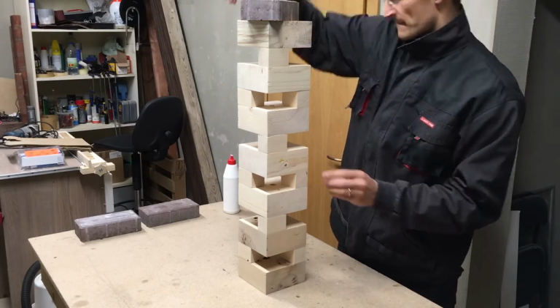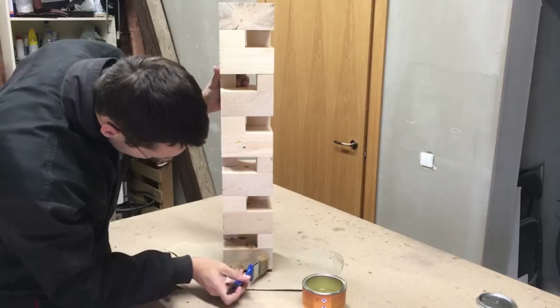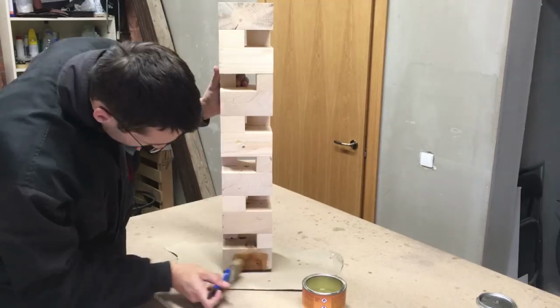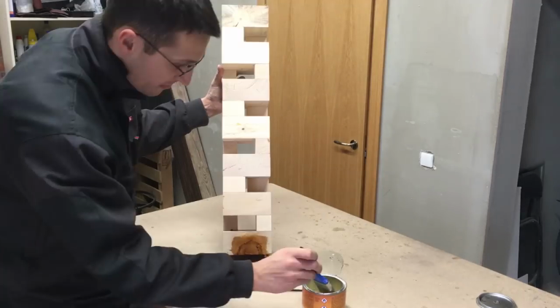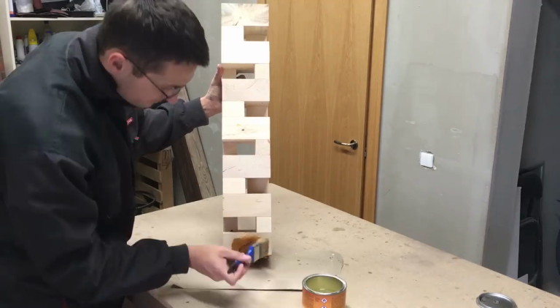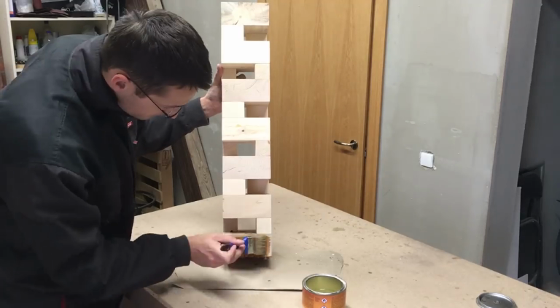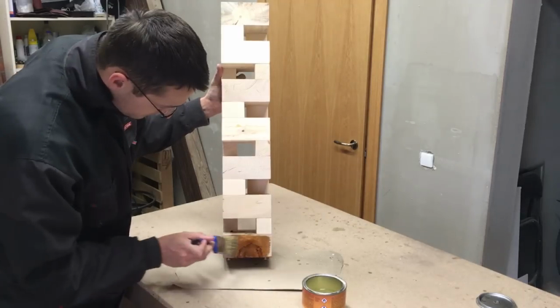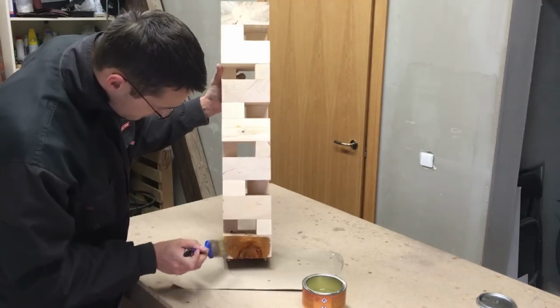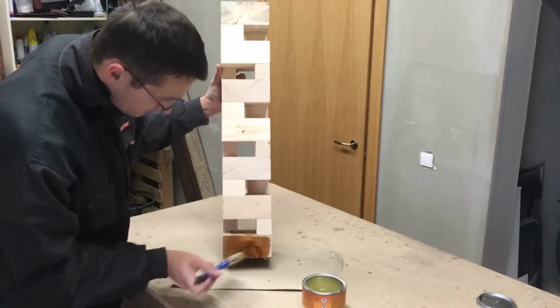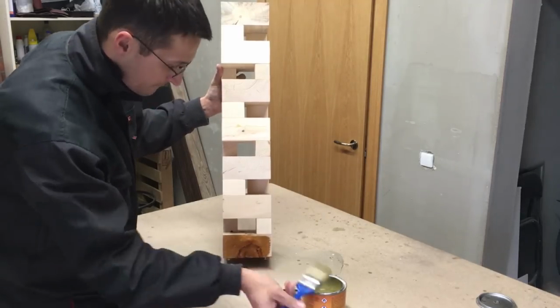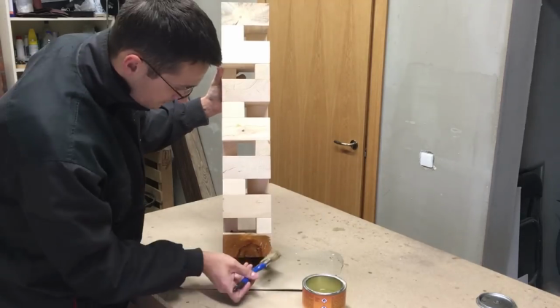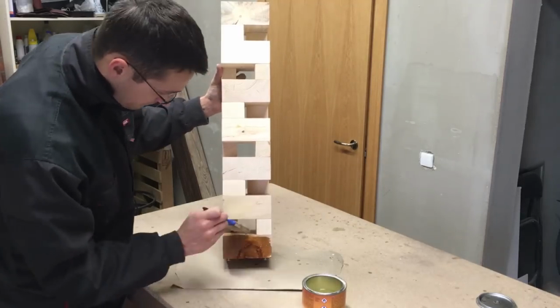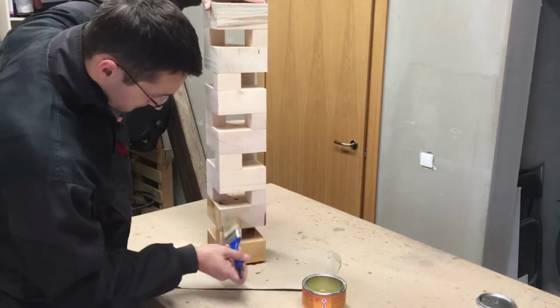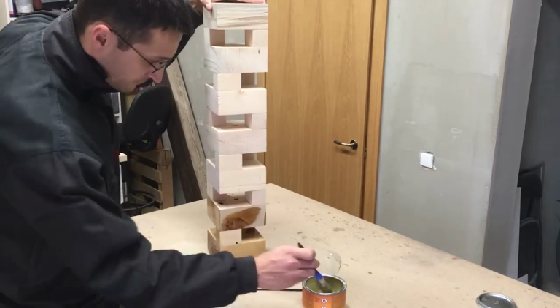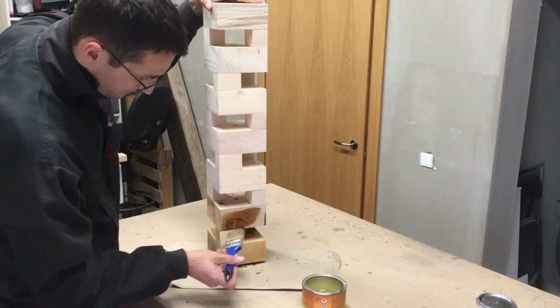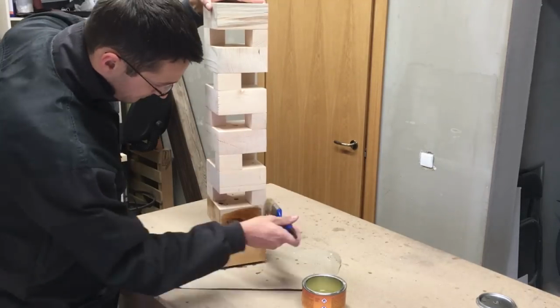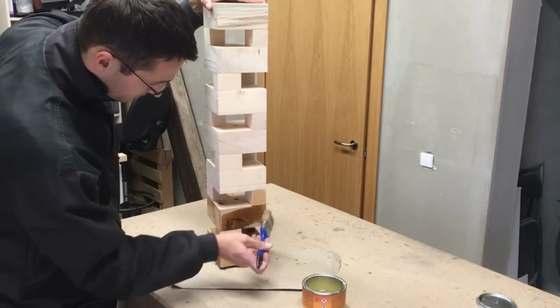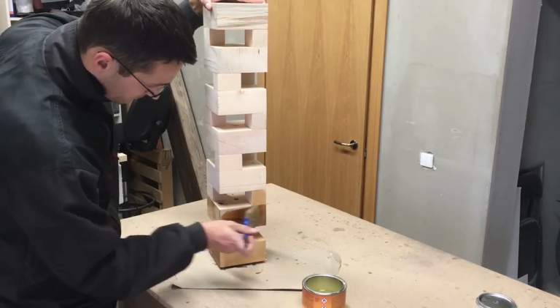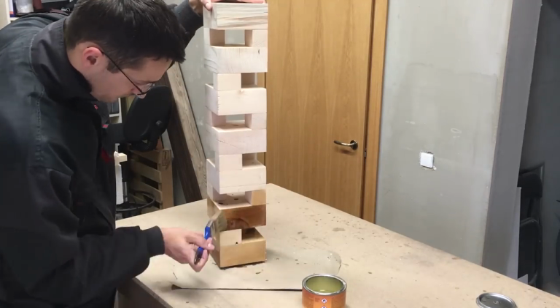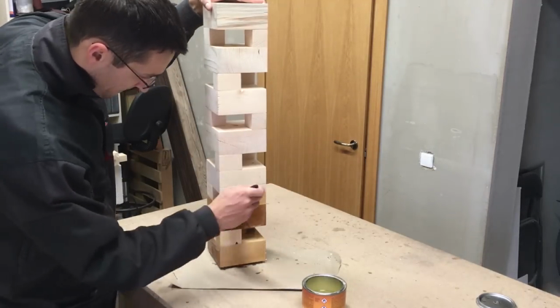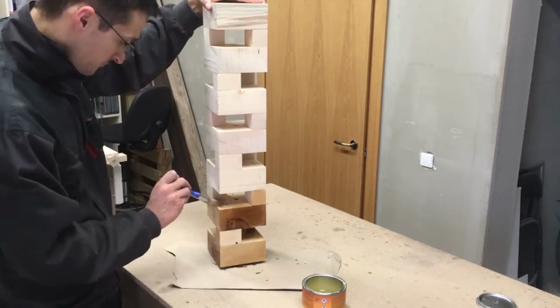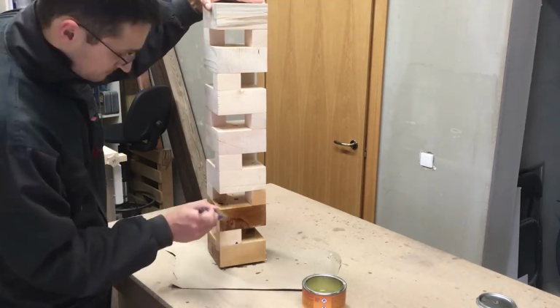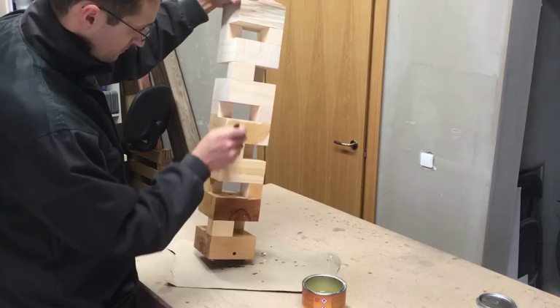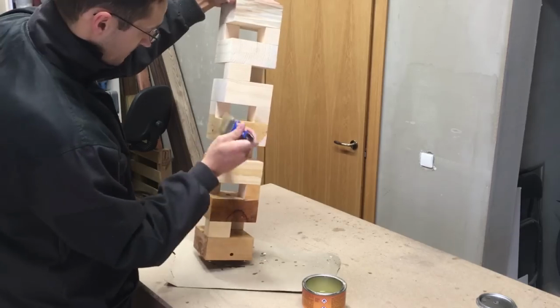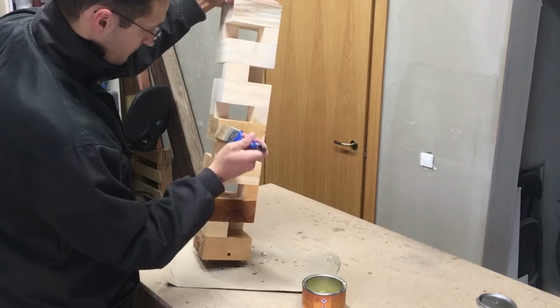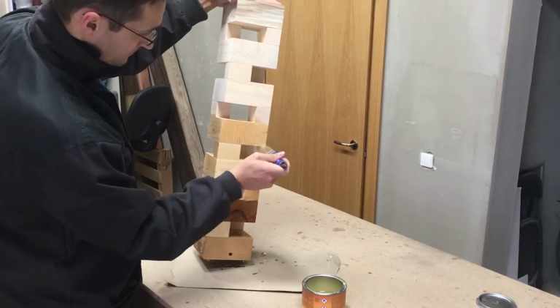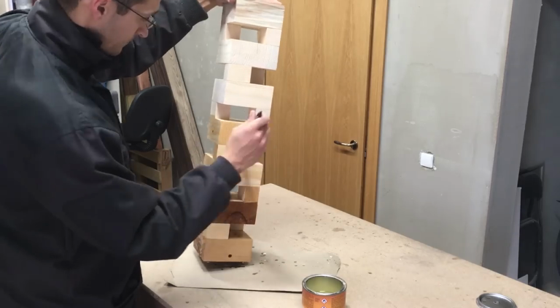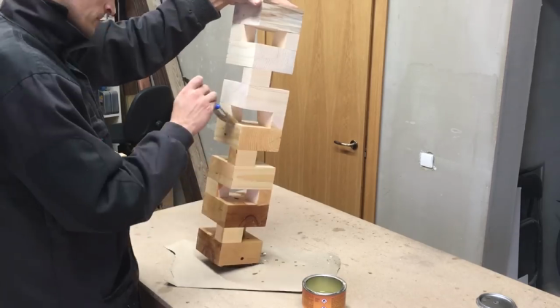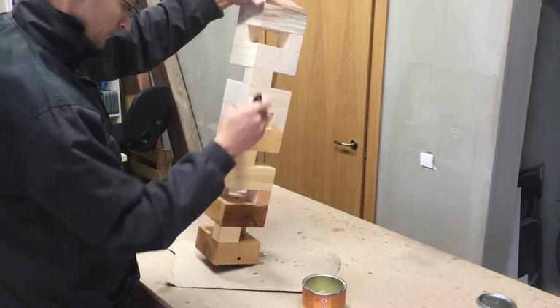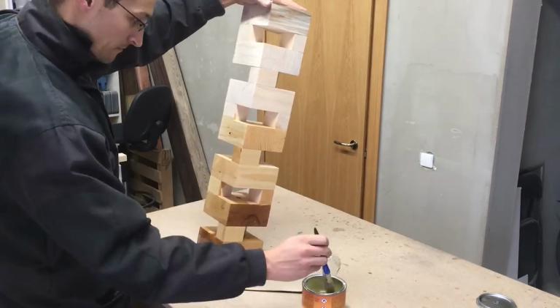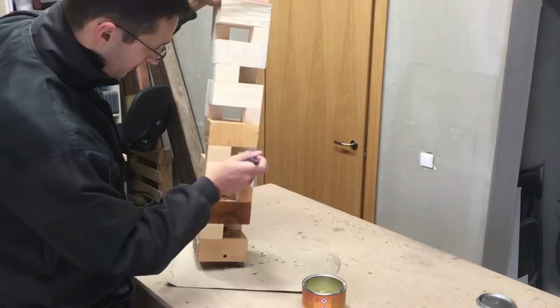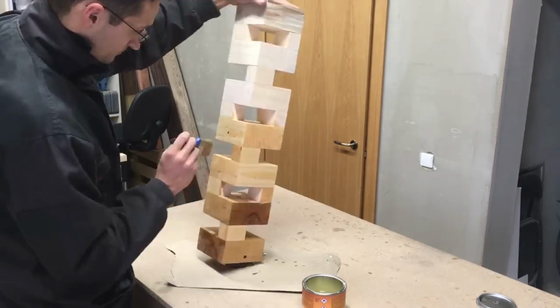For the finish I used a clear coat of matte varnish. I really love how the different wood textures pop out.